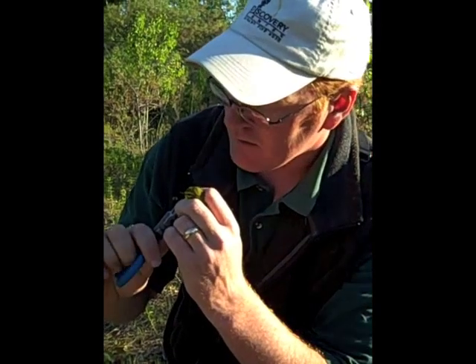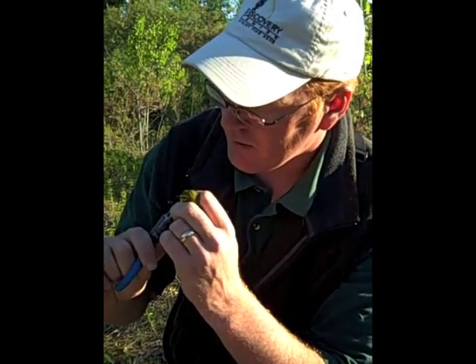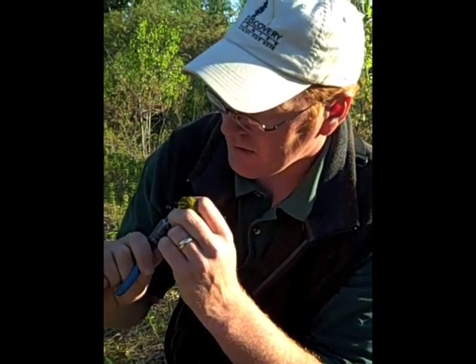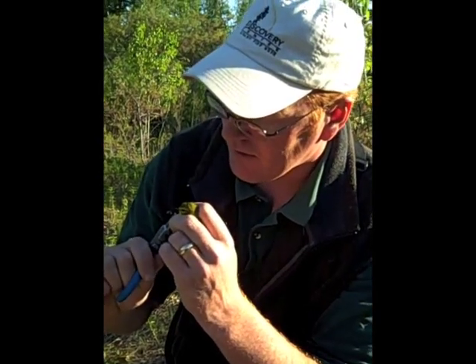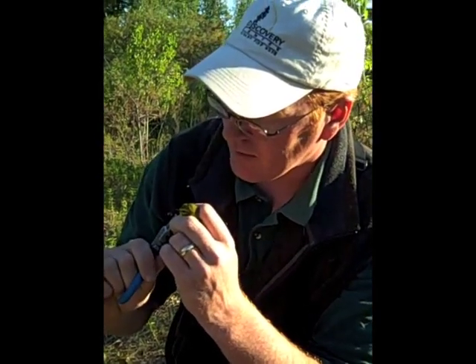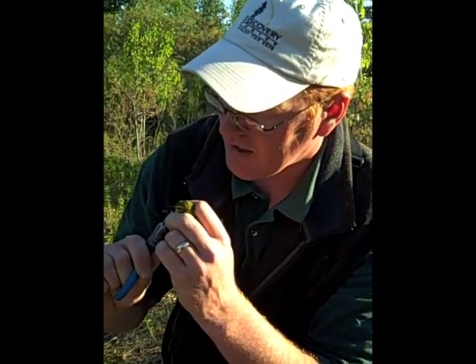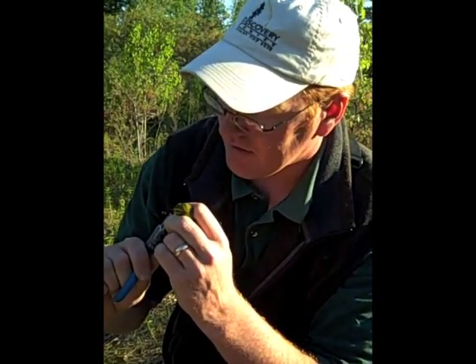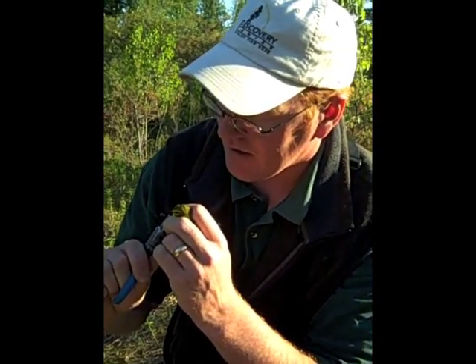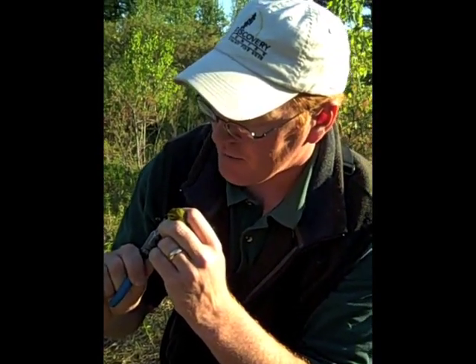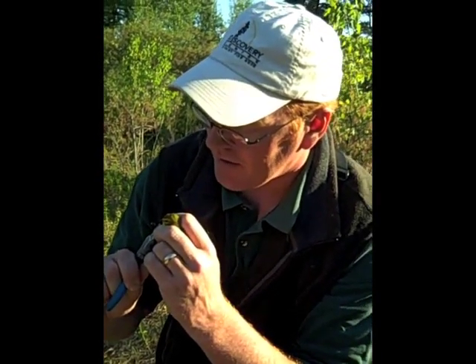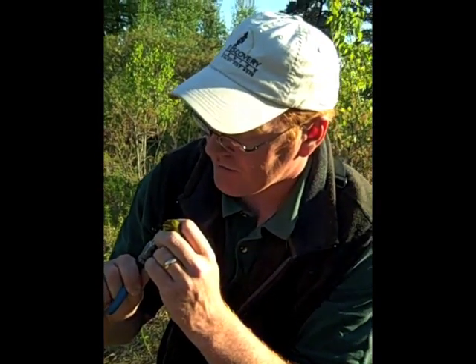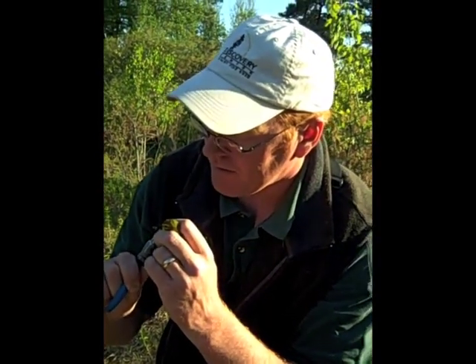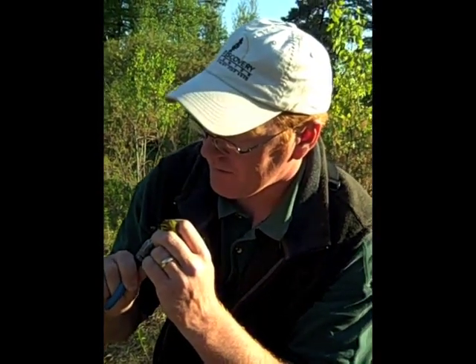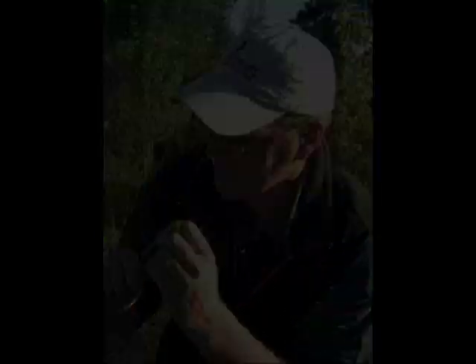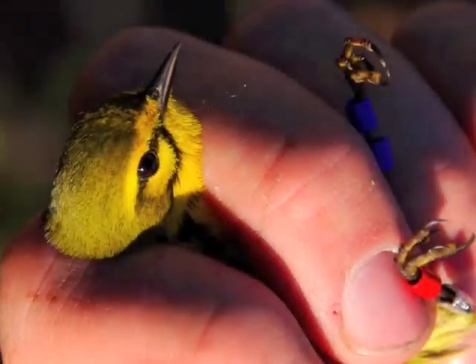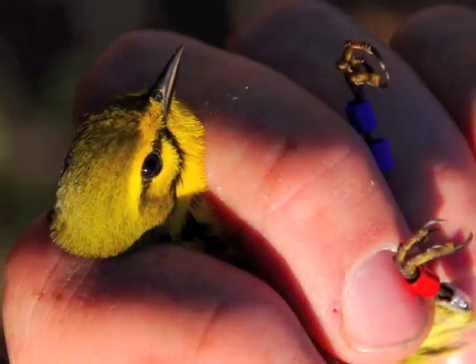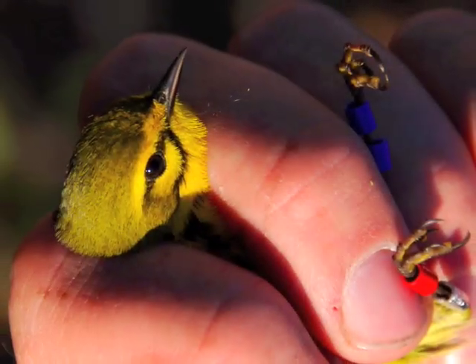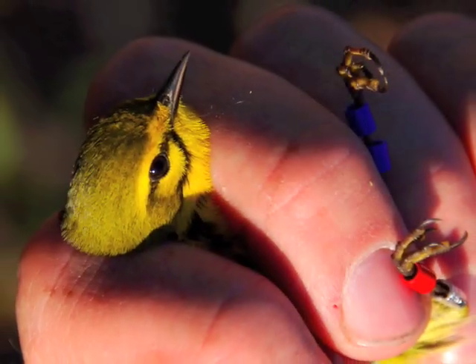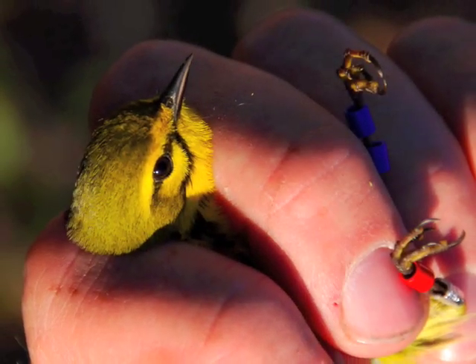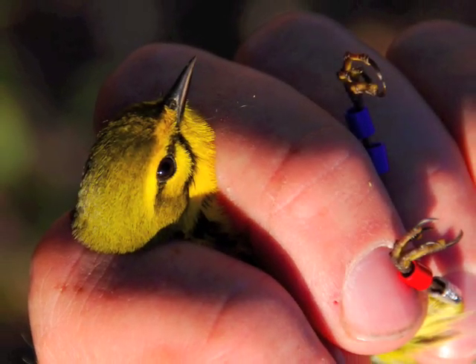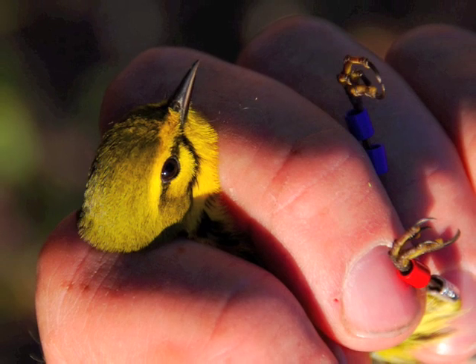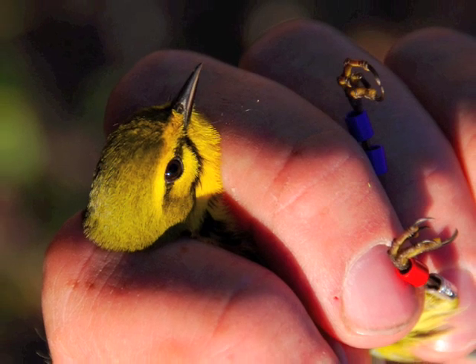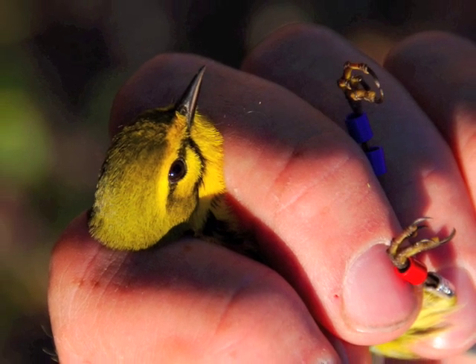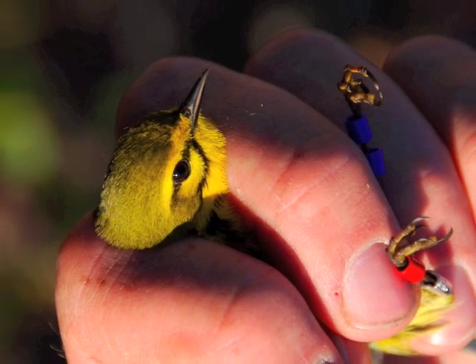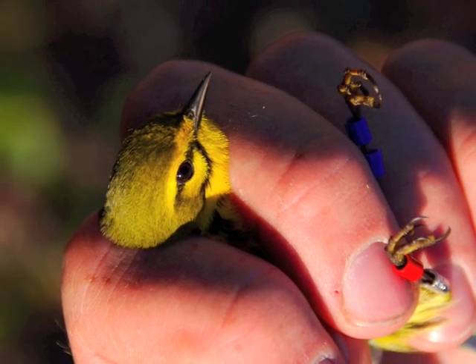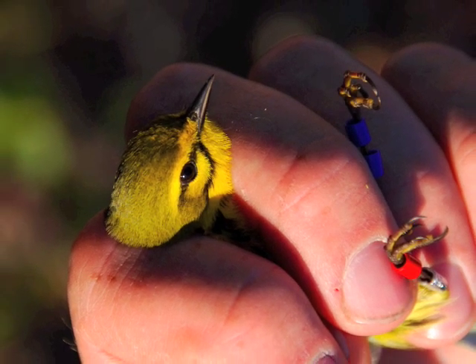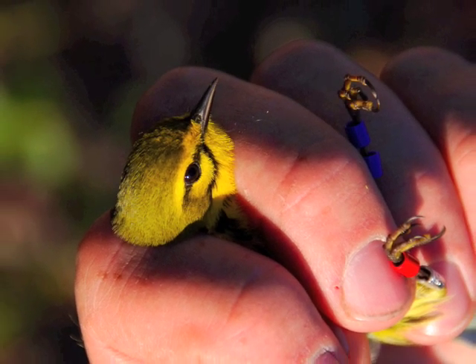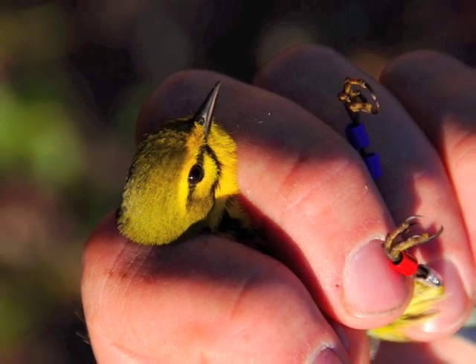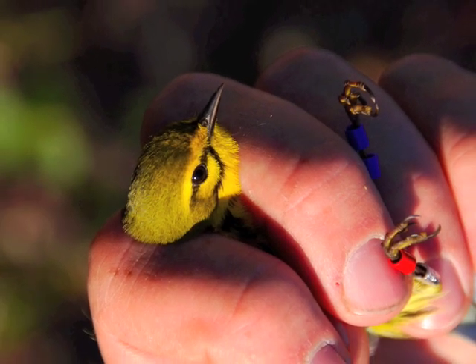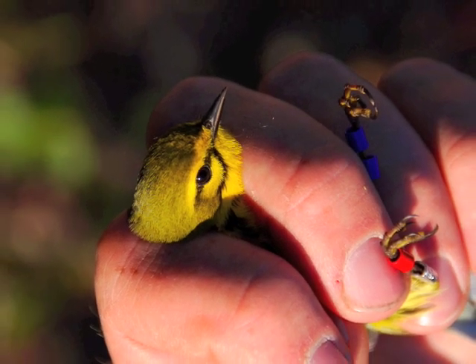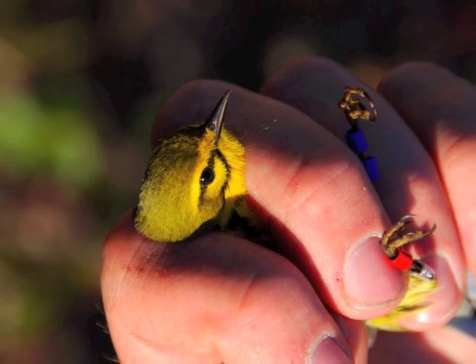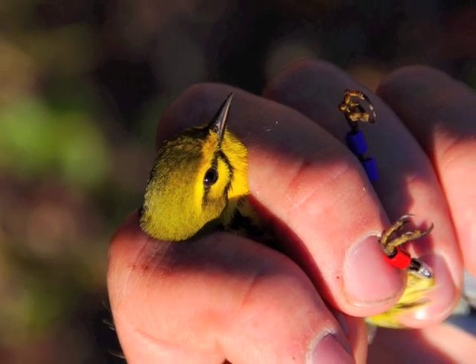You want to close it all the way, but obviously not crimp it on his foot. Each bird gets a unique color combination that will help Neil identify him over the season.